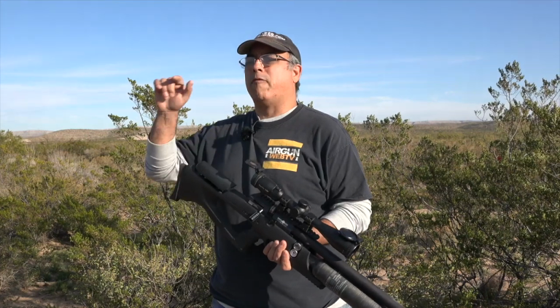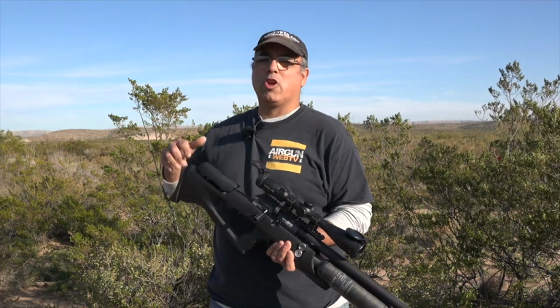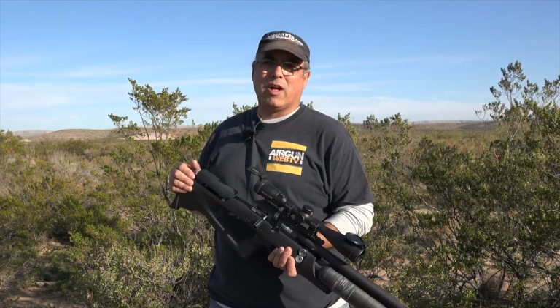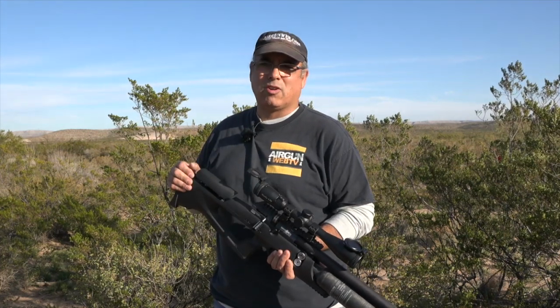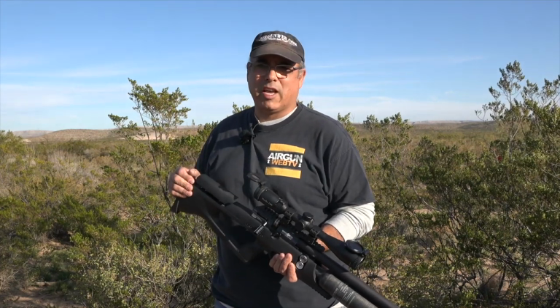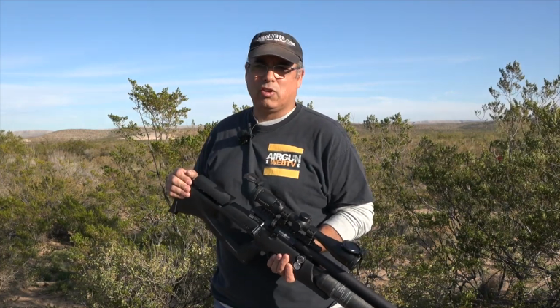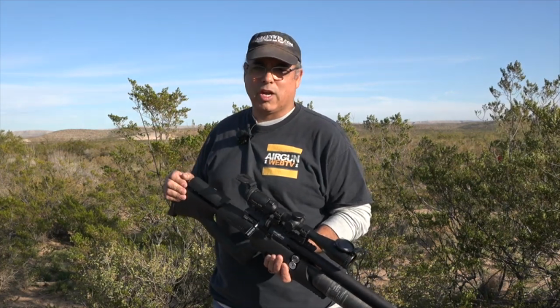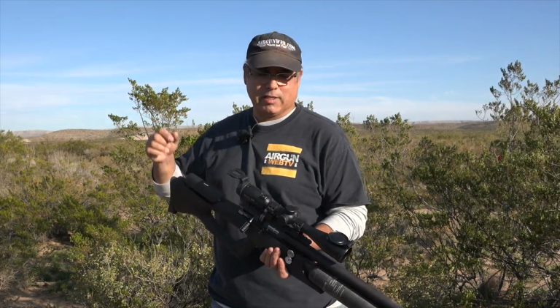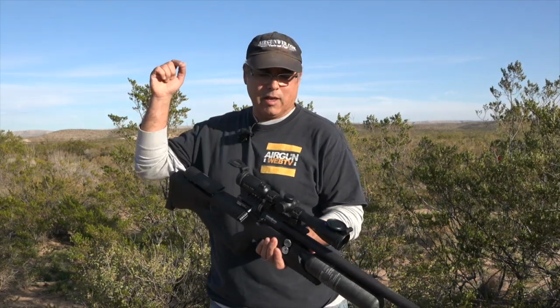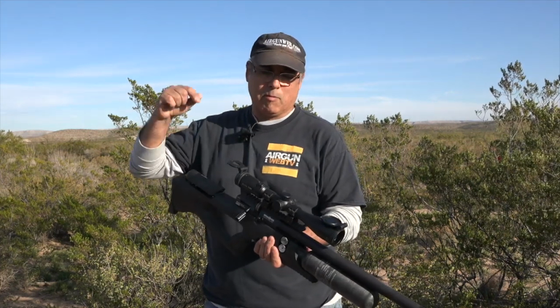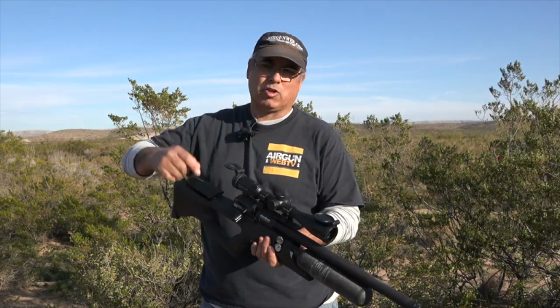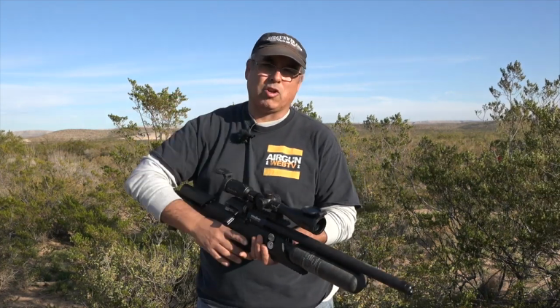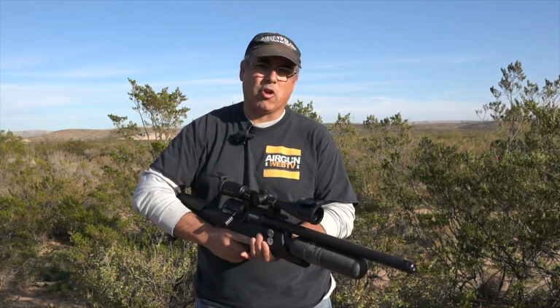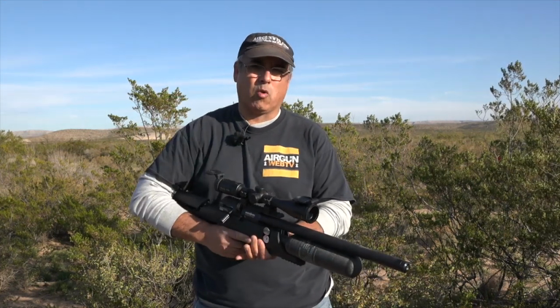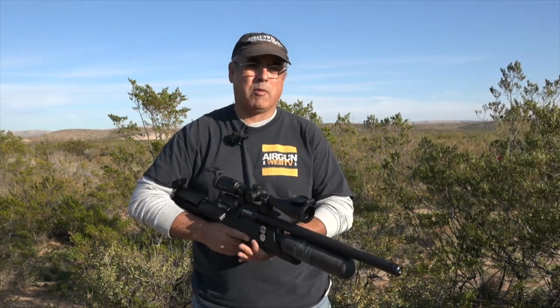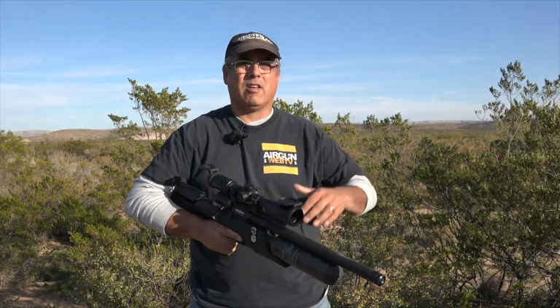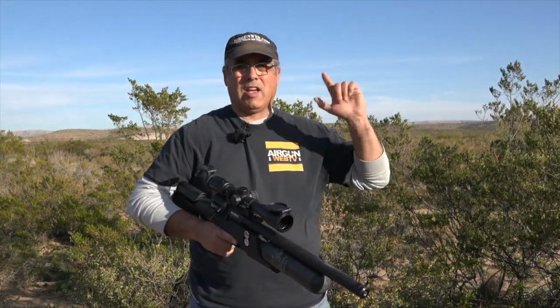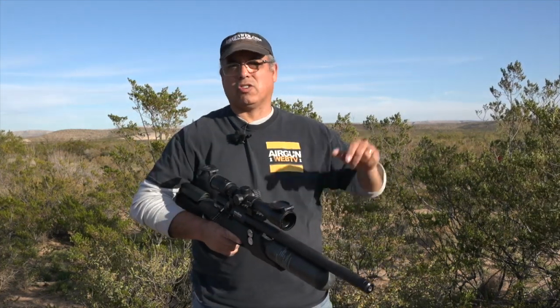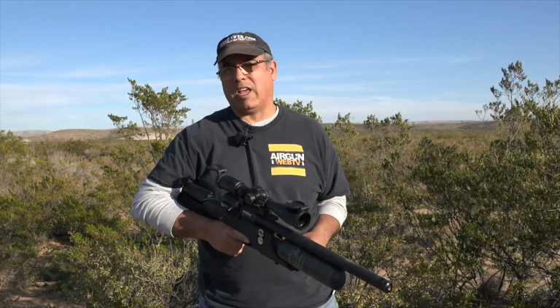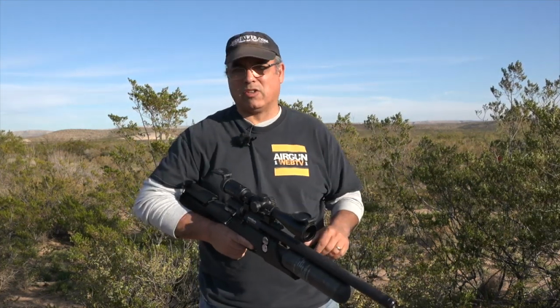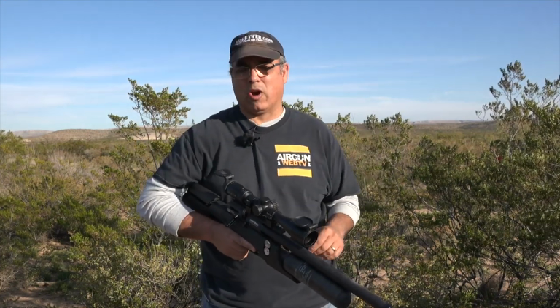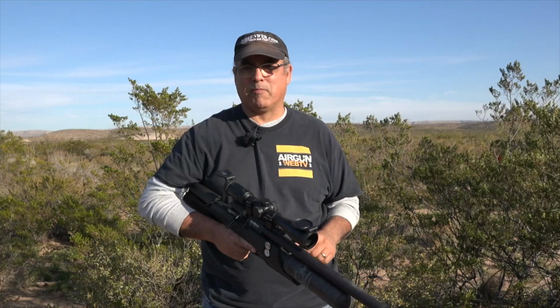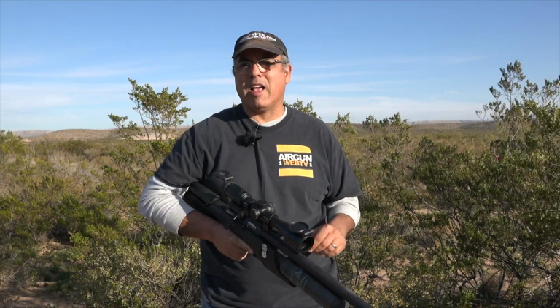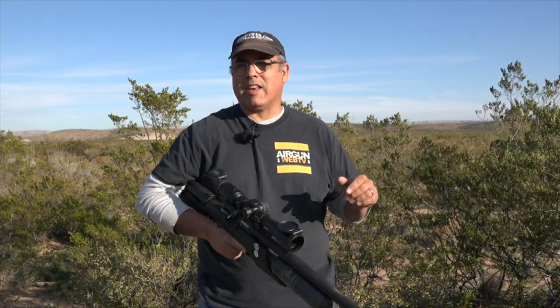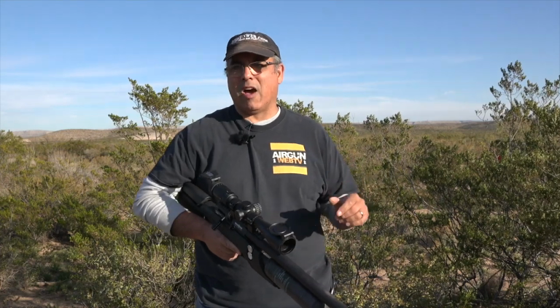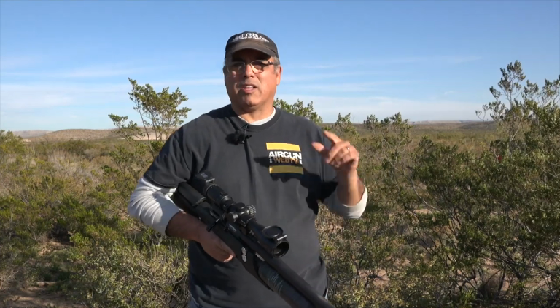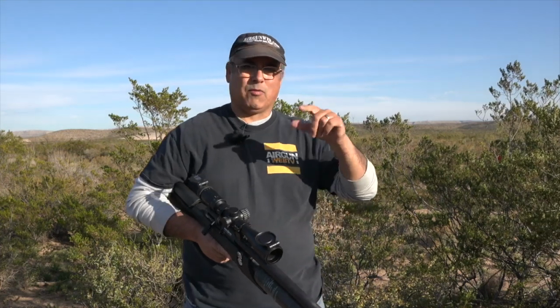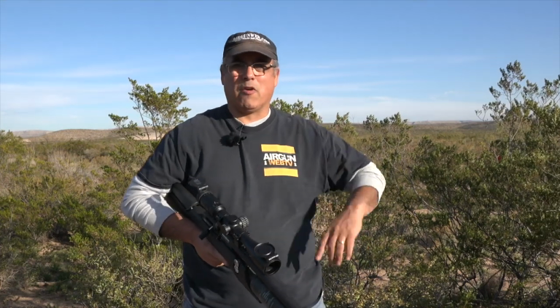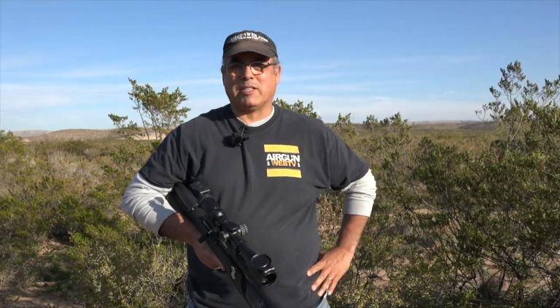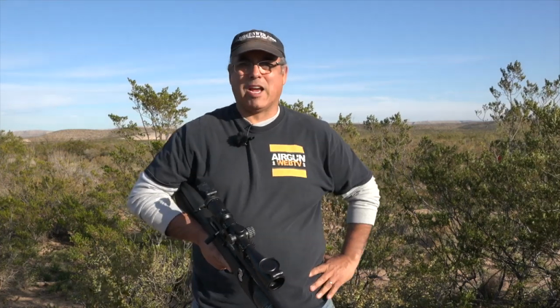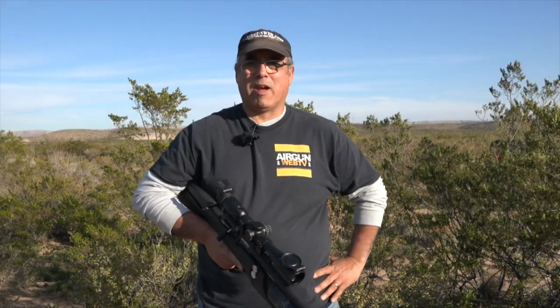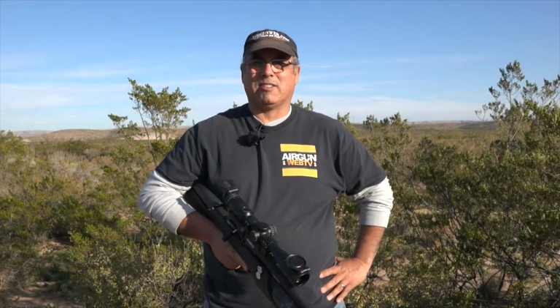Before you go out and start taking your shots, make sure you know your equipment and that you're going to hit the target. Now let's see if we can go find some jackrabbits.